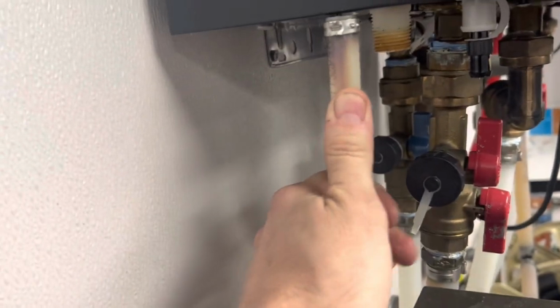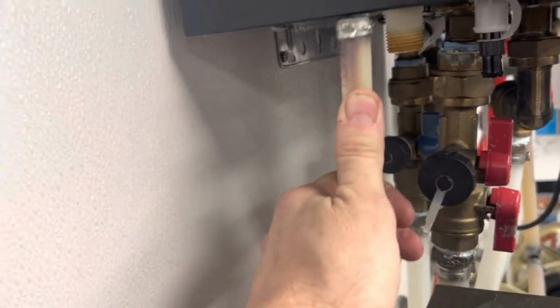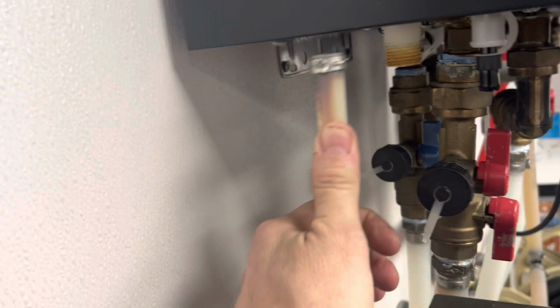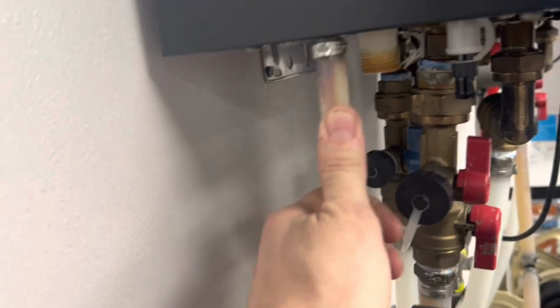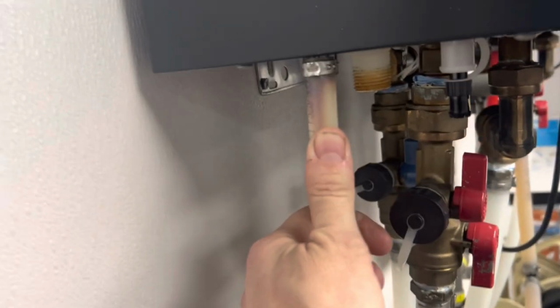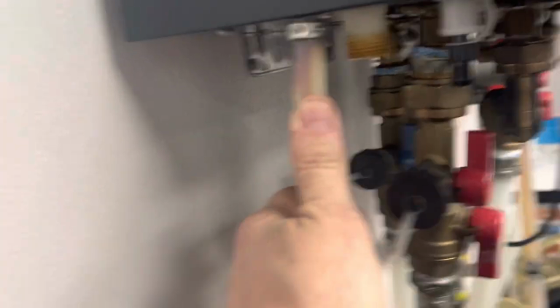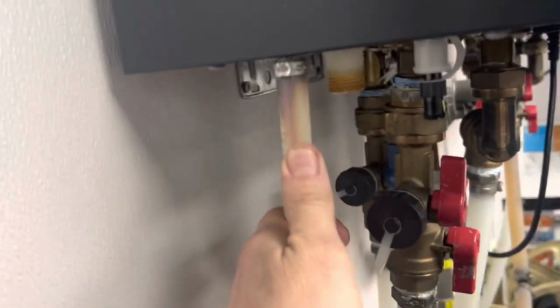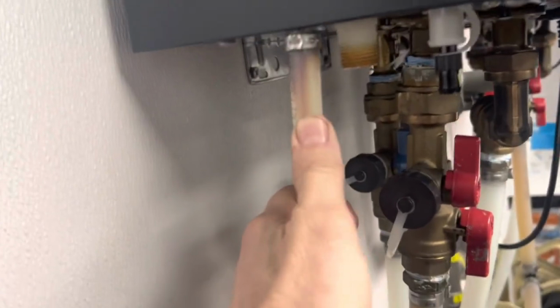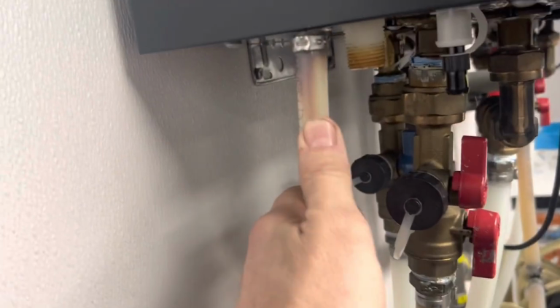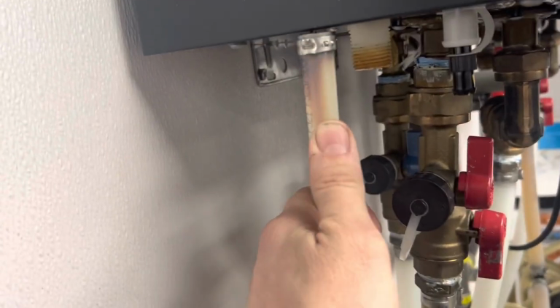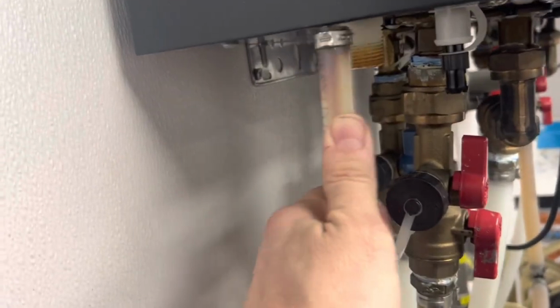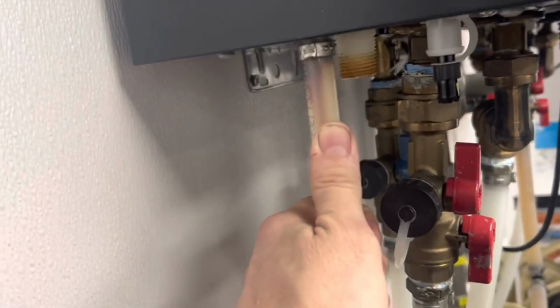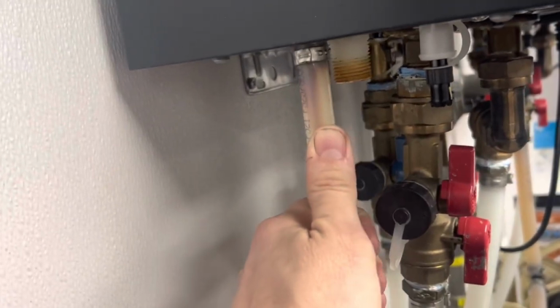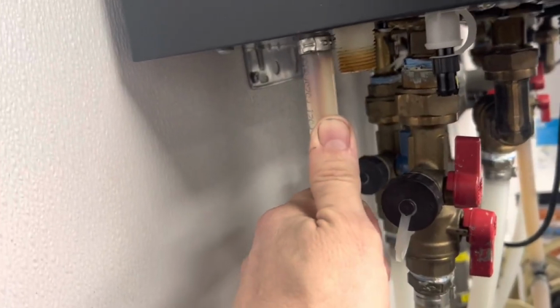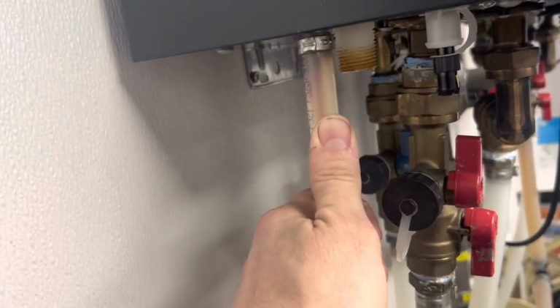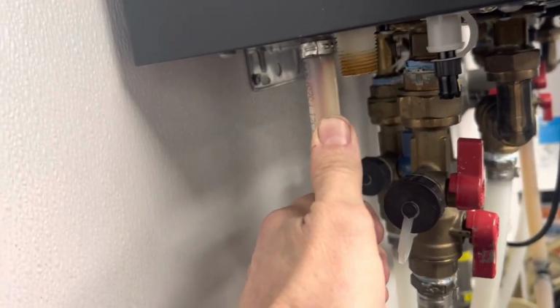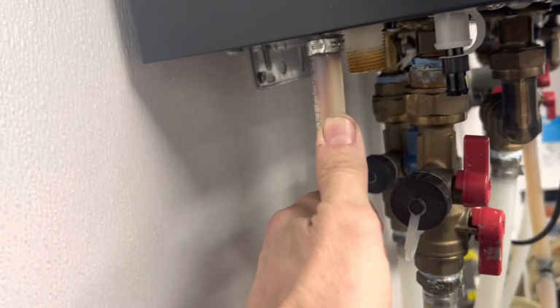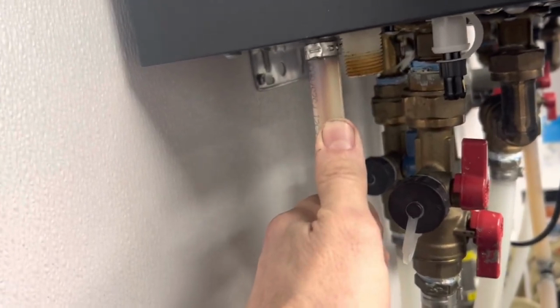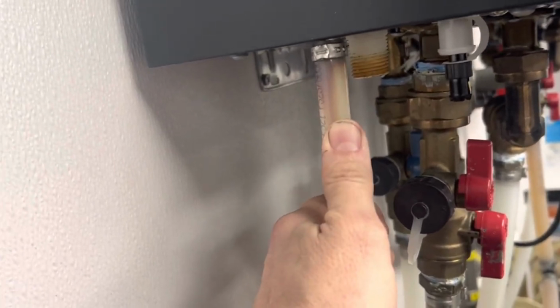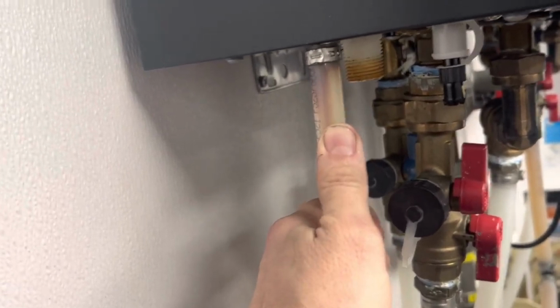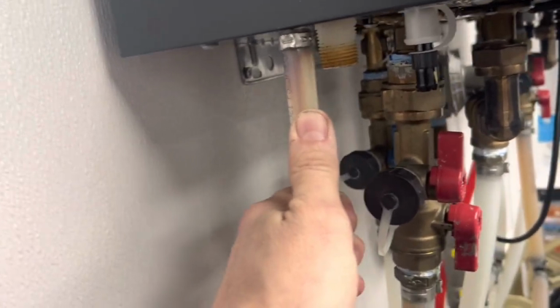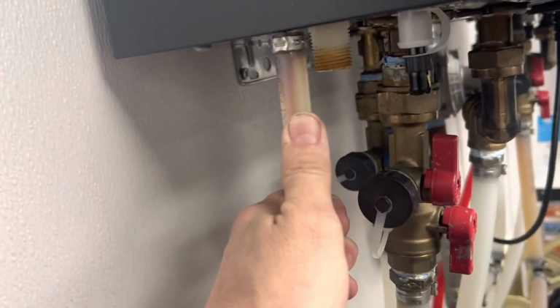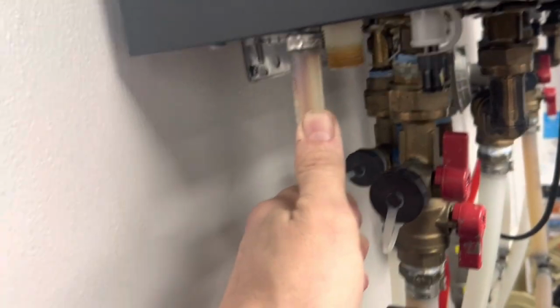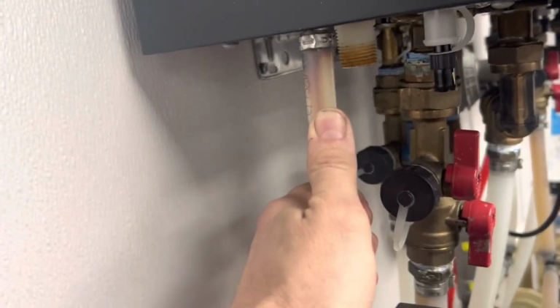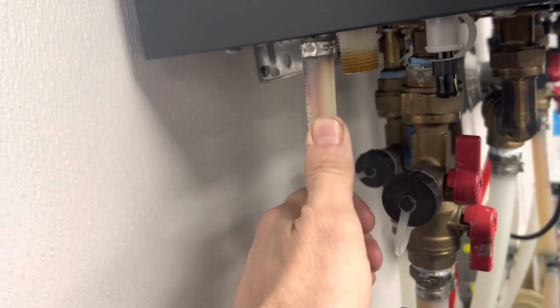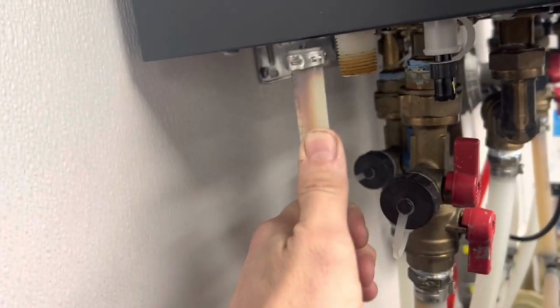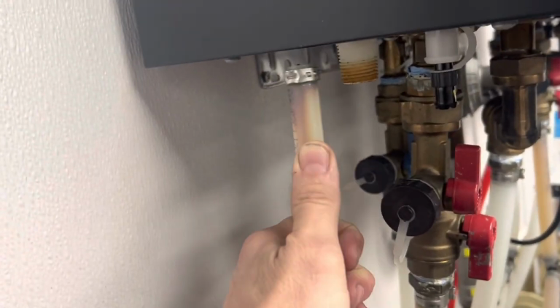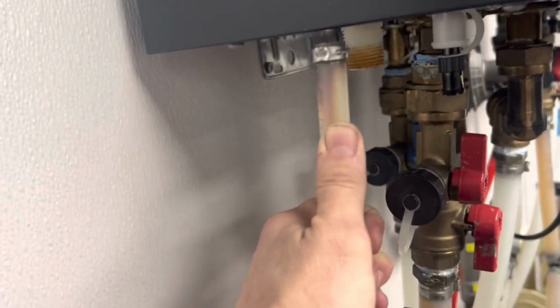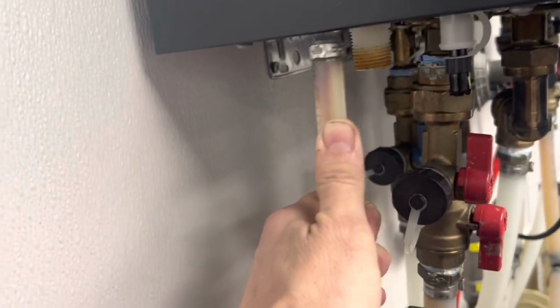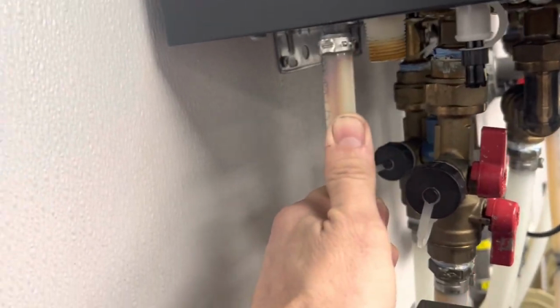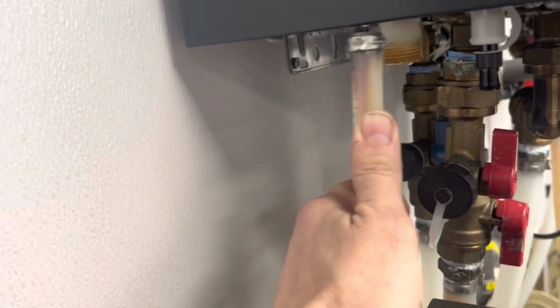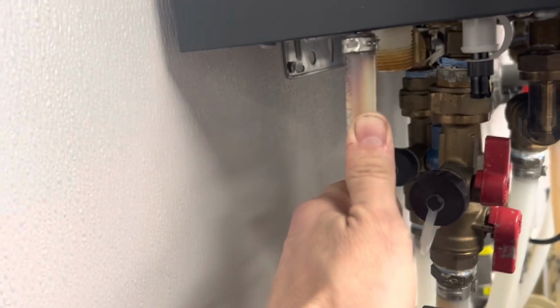PEX and SharkBite is the only plumbing I deal with. I'm not going to mess with the rest of it — it's just too convenient.